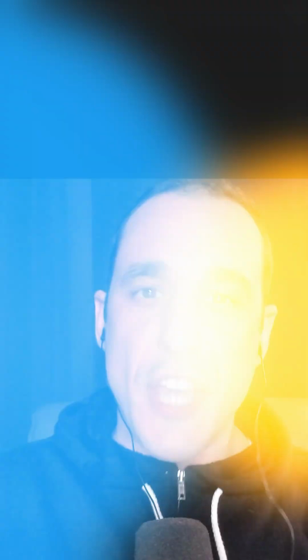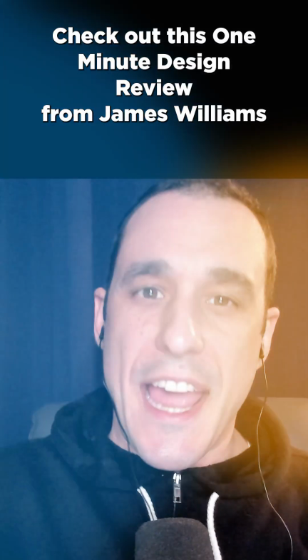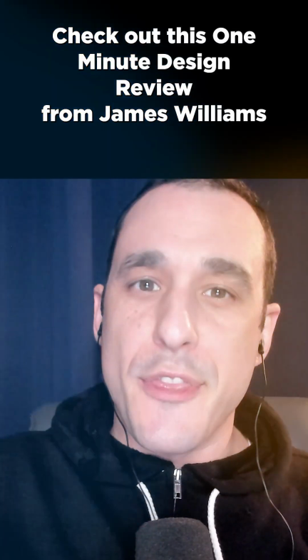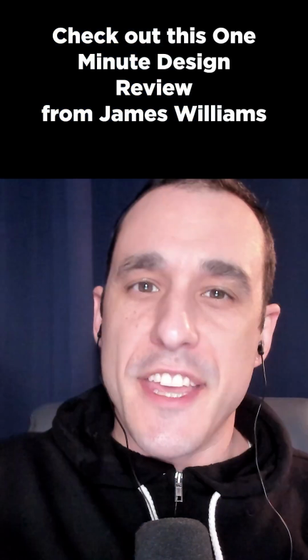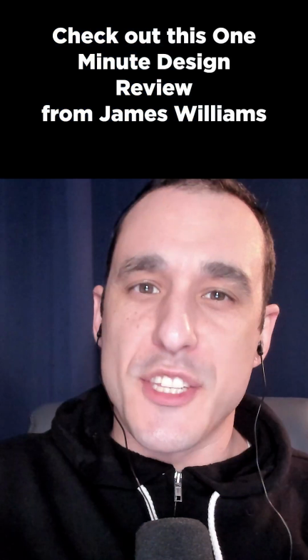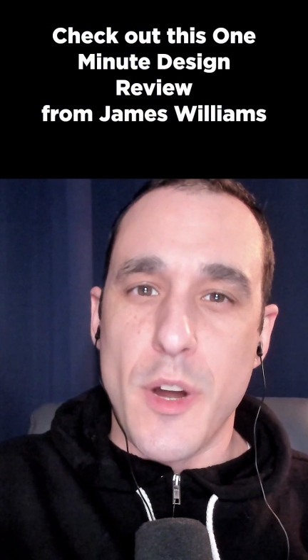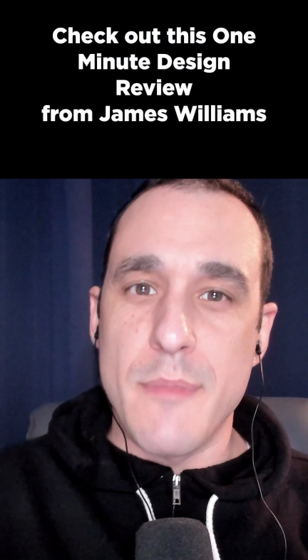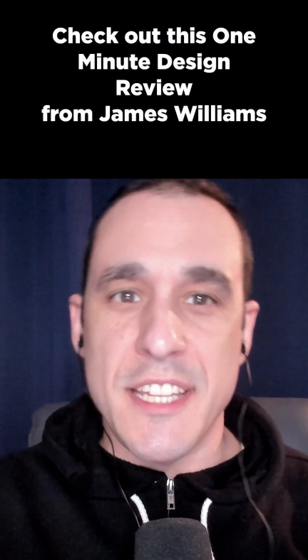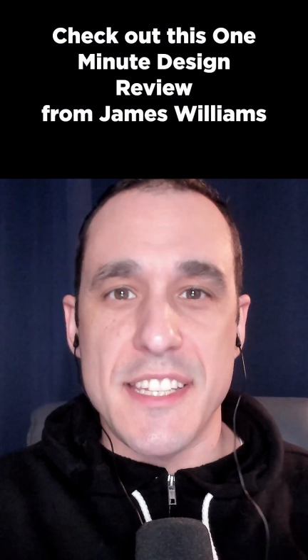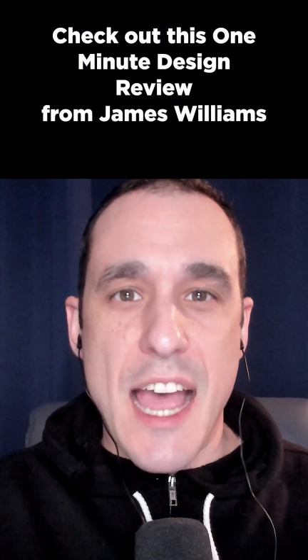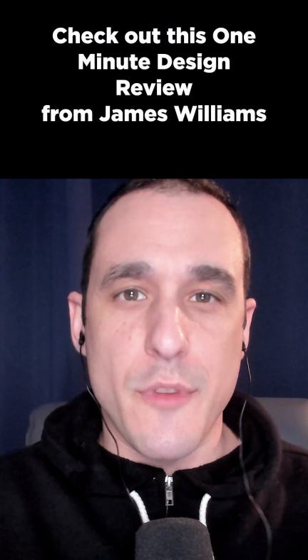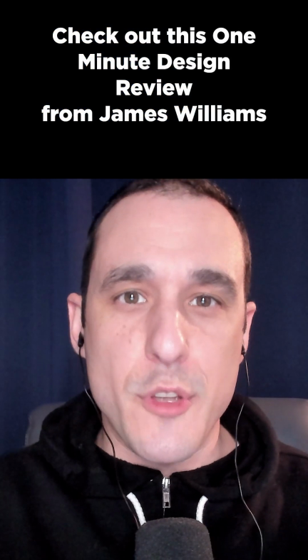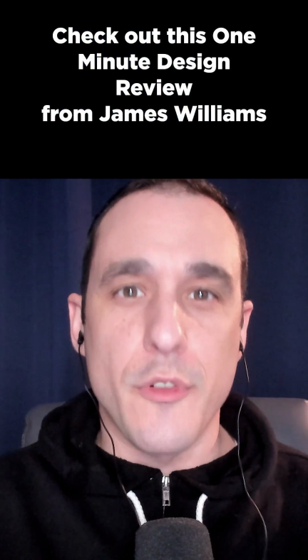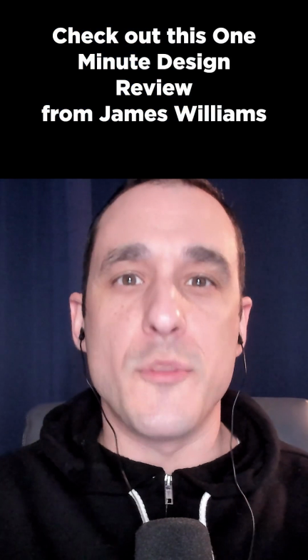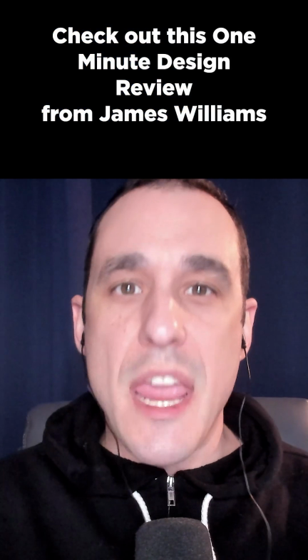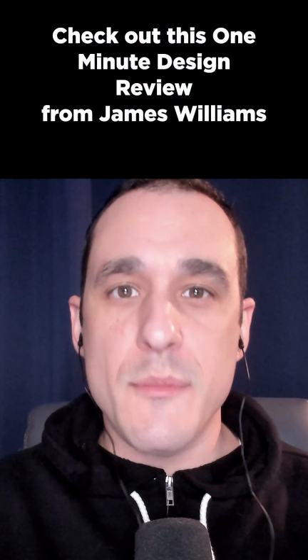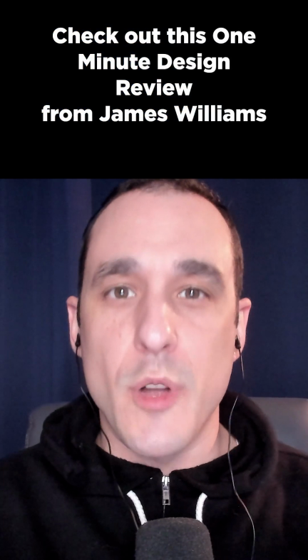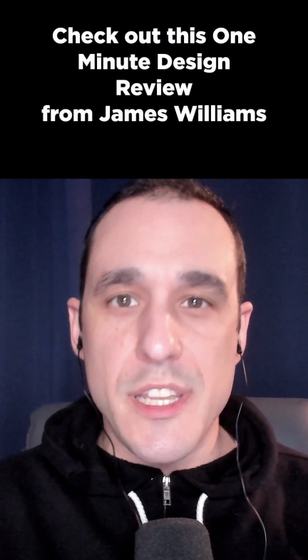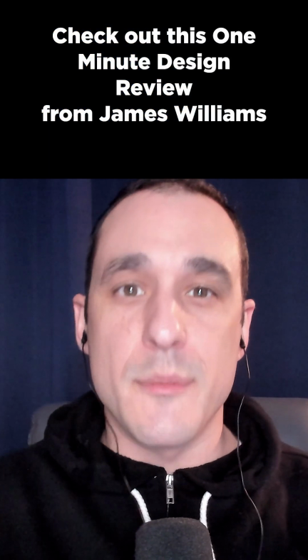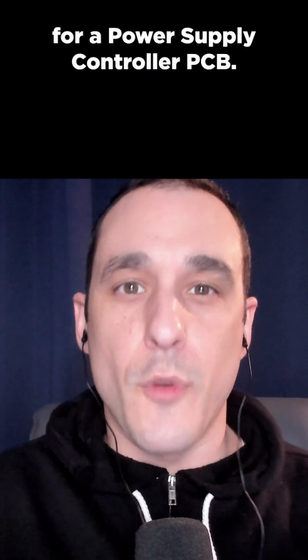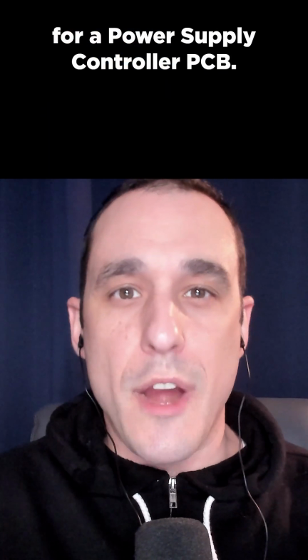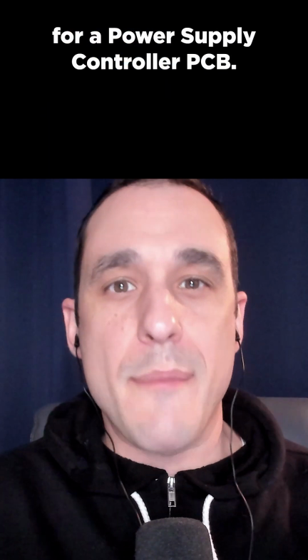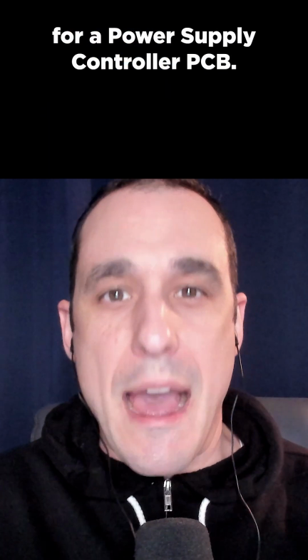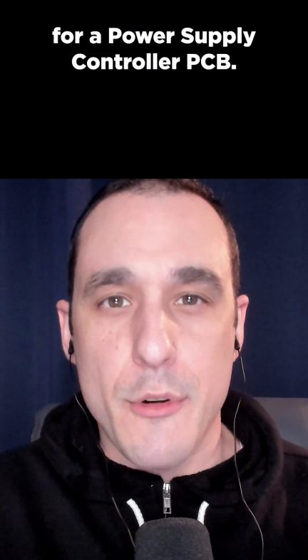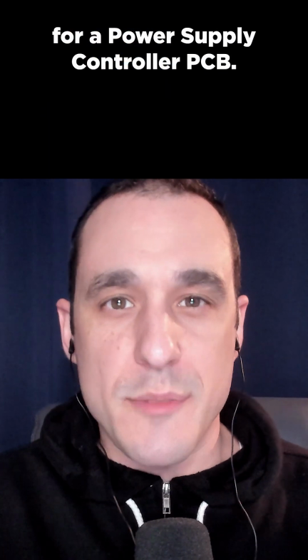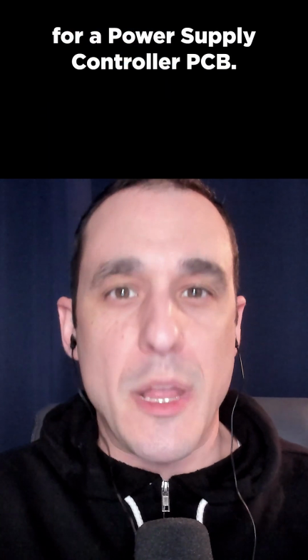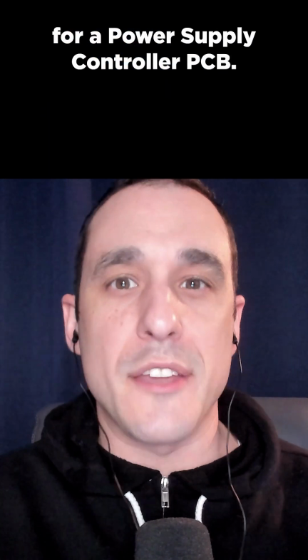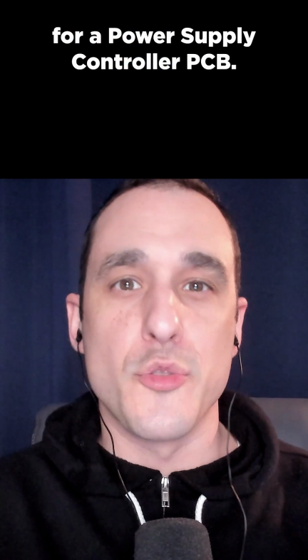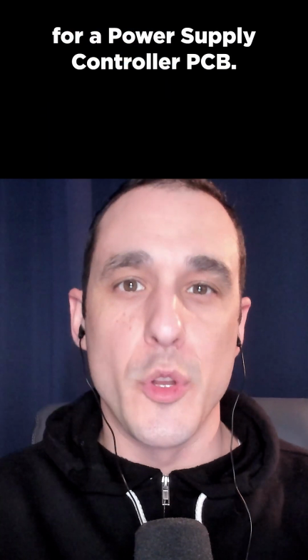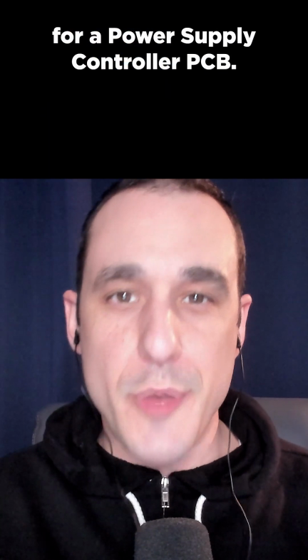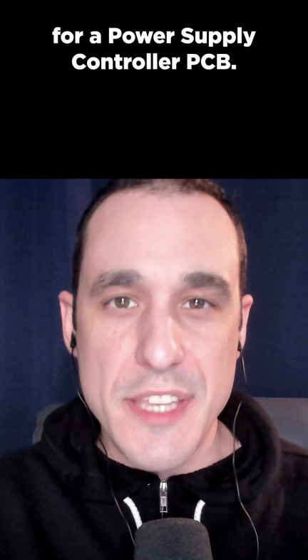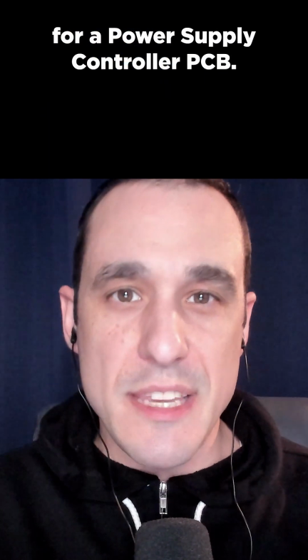Check out this one minute design review from James Williams for a power supply controller PCB.